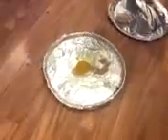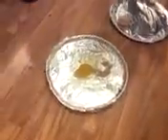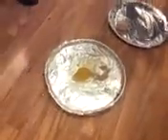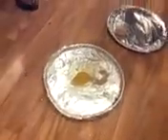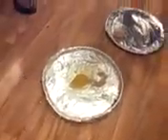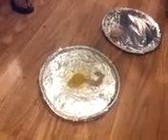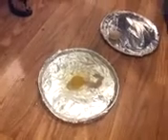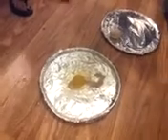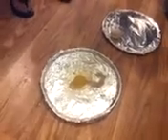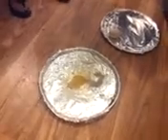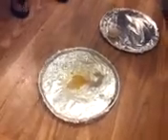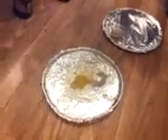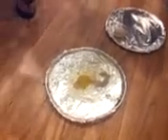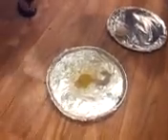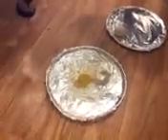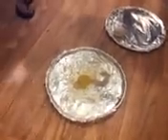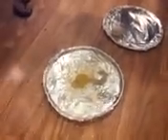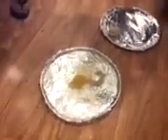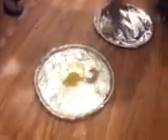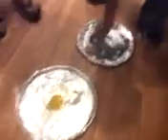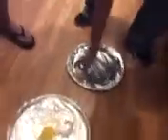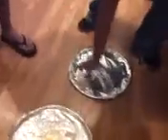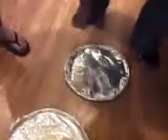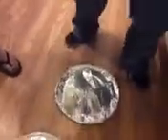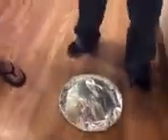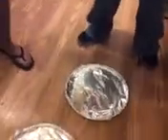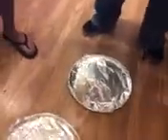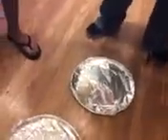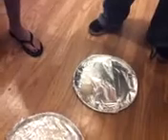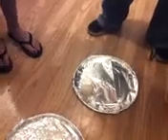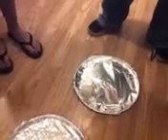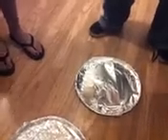So what did y'all do, put it in vinegar for a week? Yeah, apple cider vinegar. Did you see that one? That one bounced.